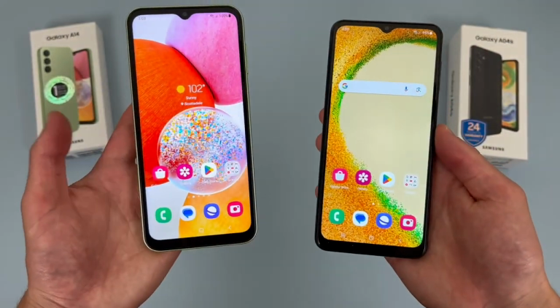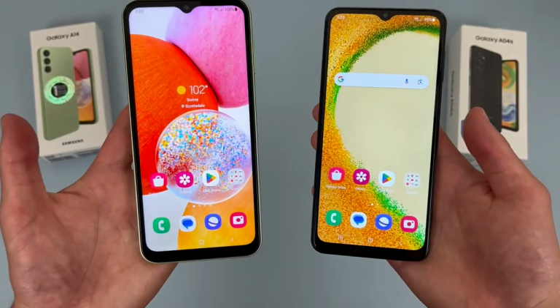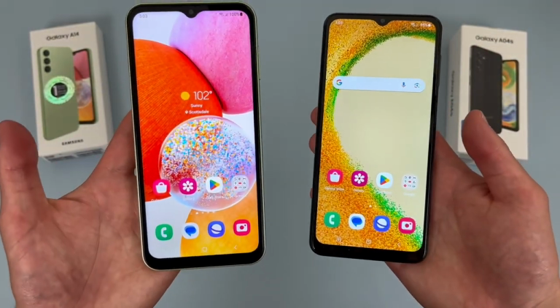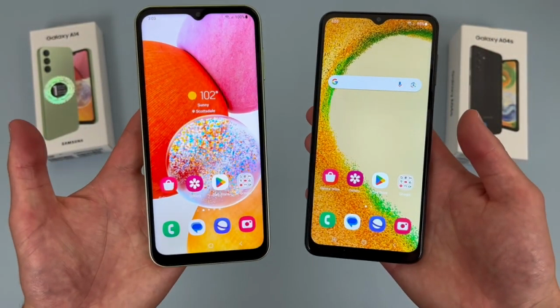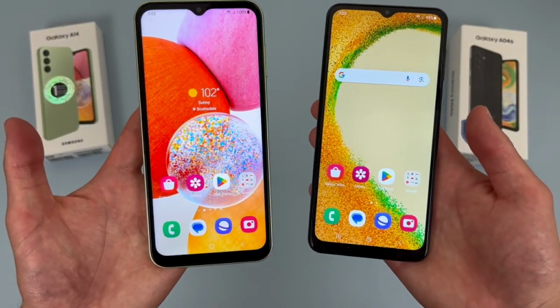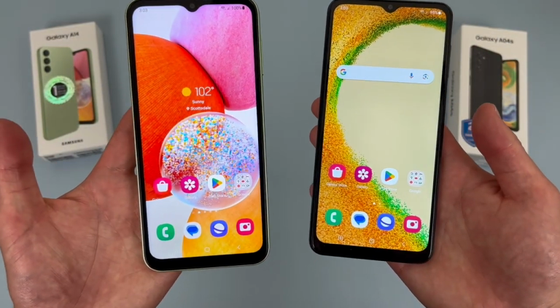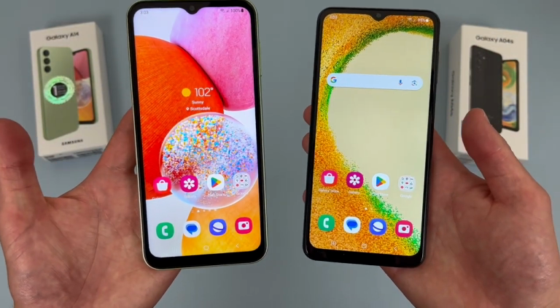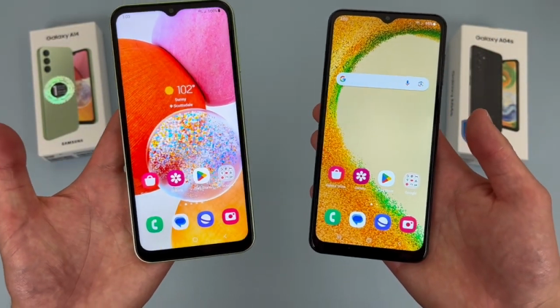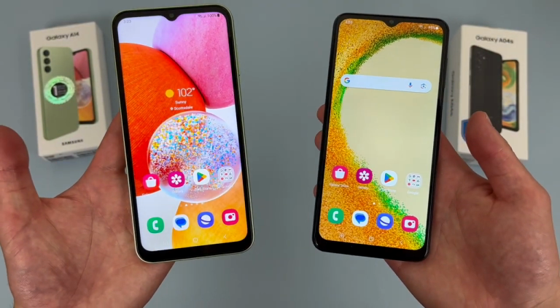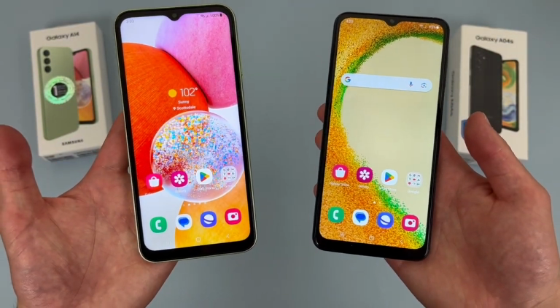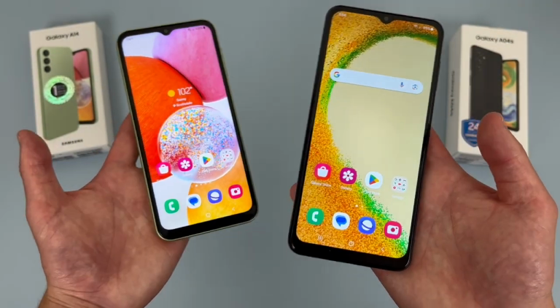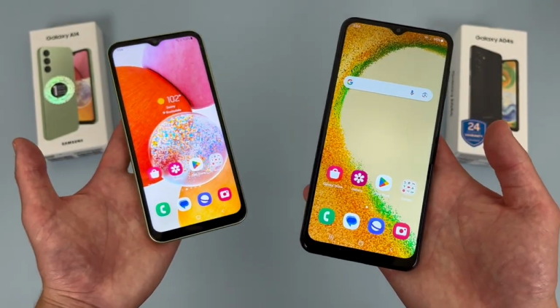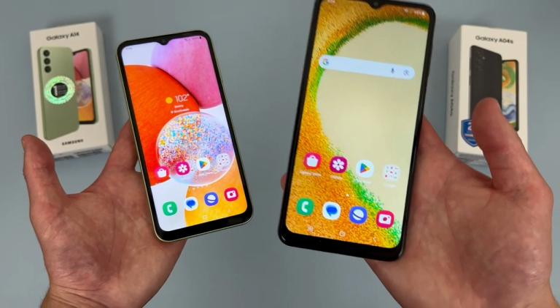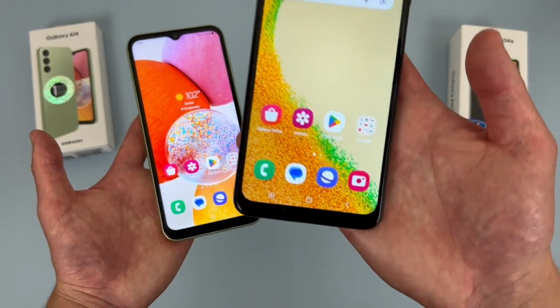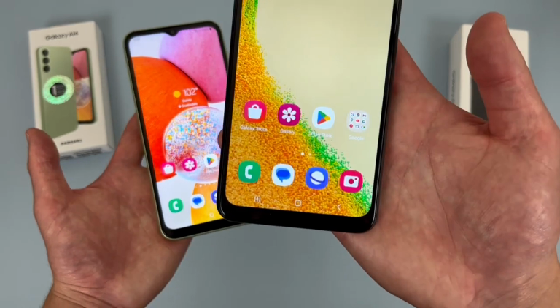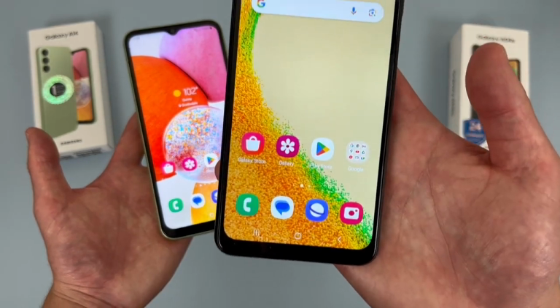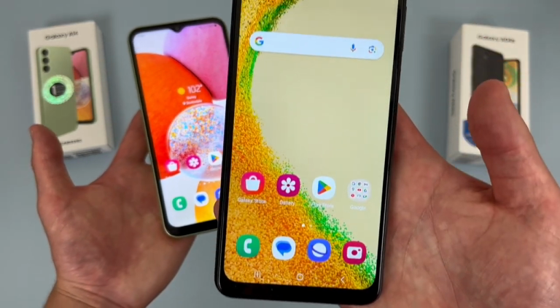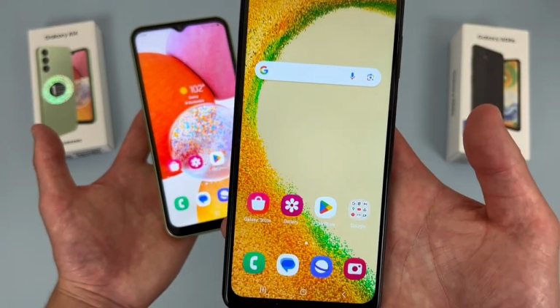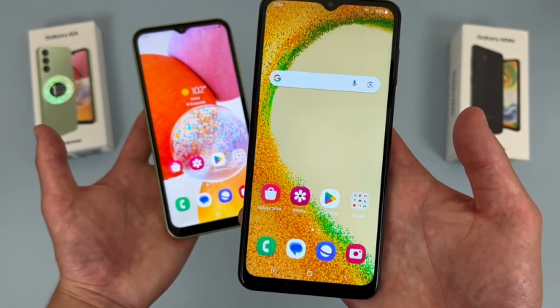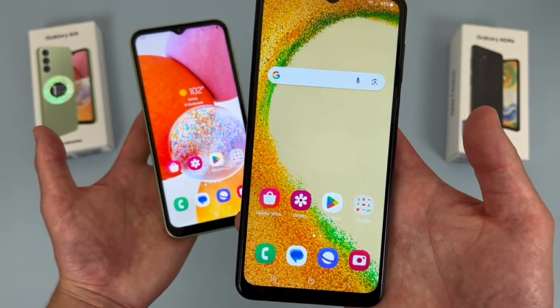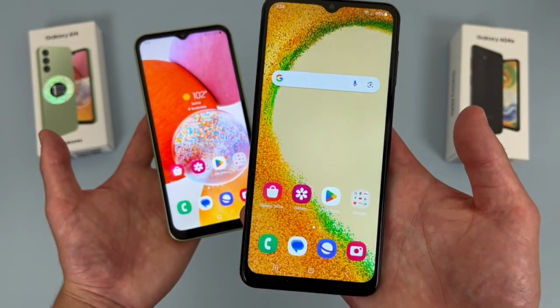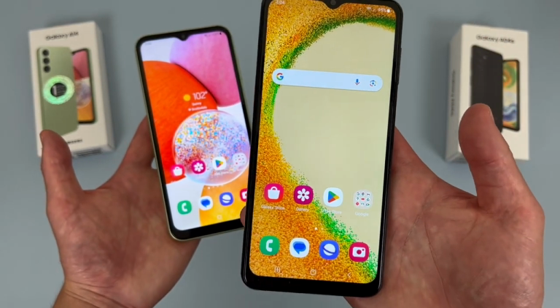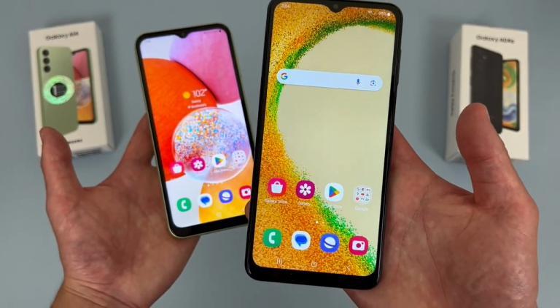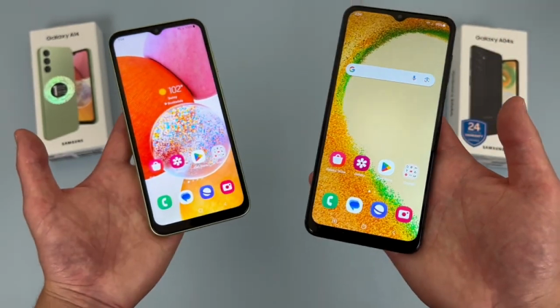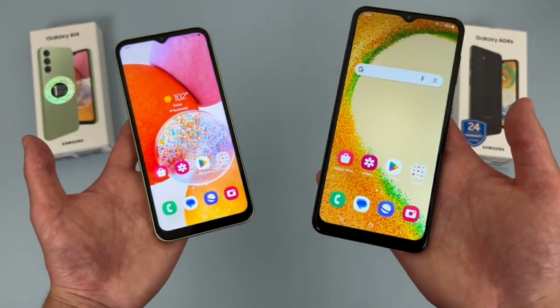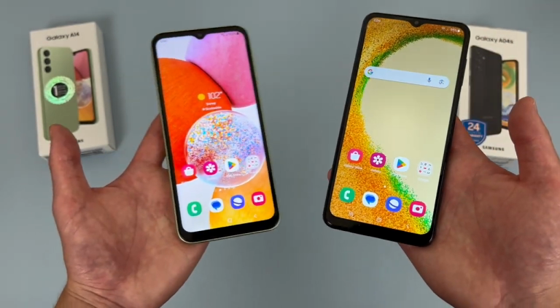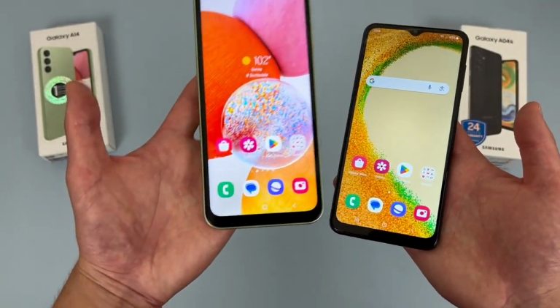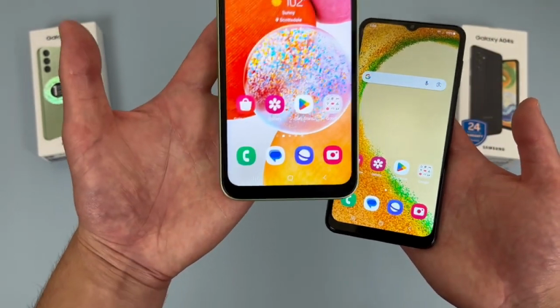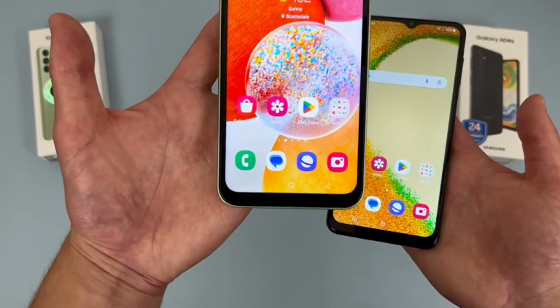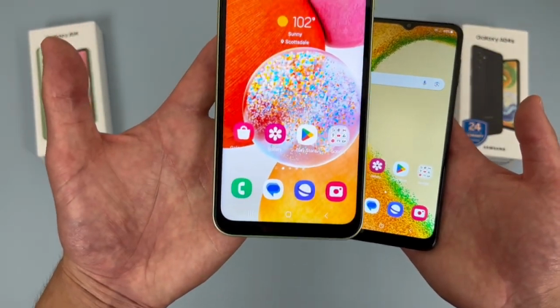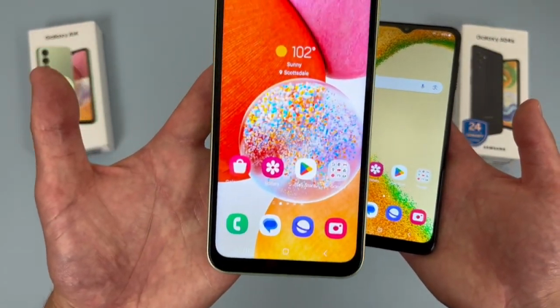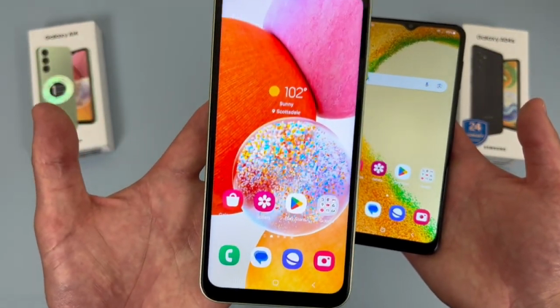Overall, if you do want the better display between the two, then while the A04S is really not bad for what it is, you will want to go with the A14.